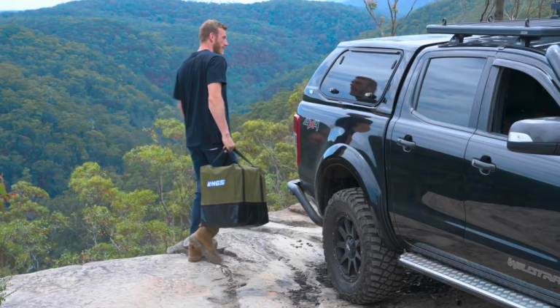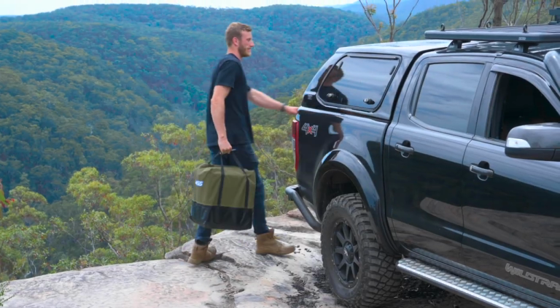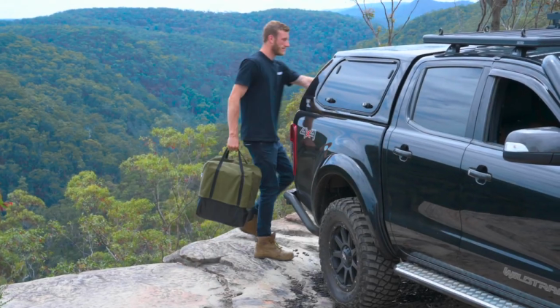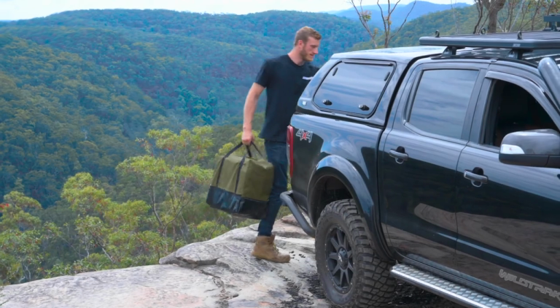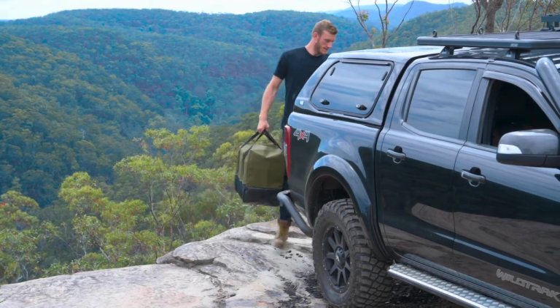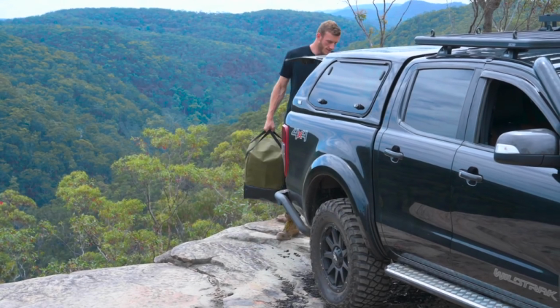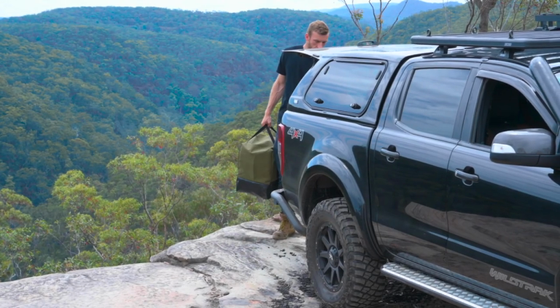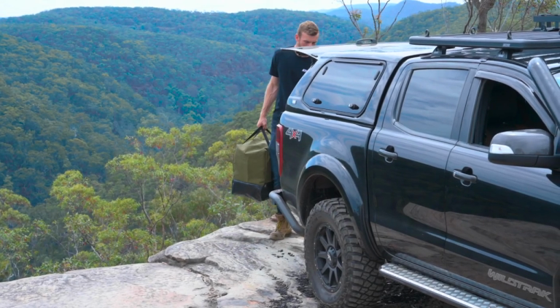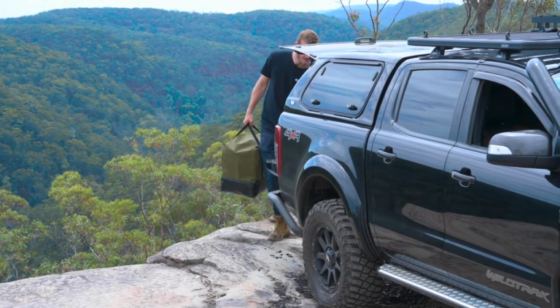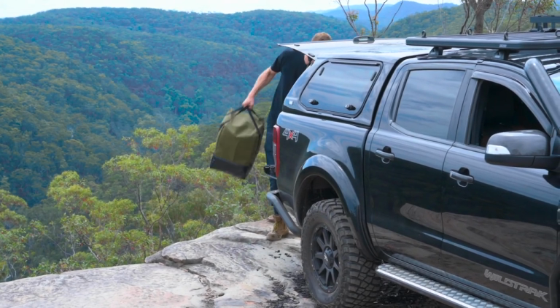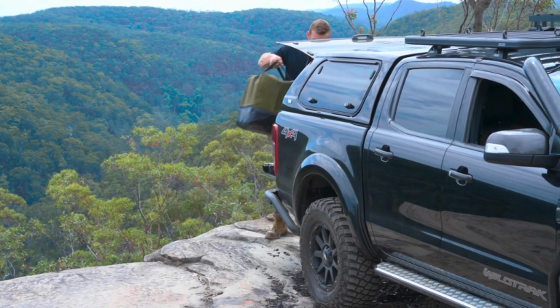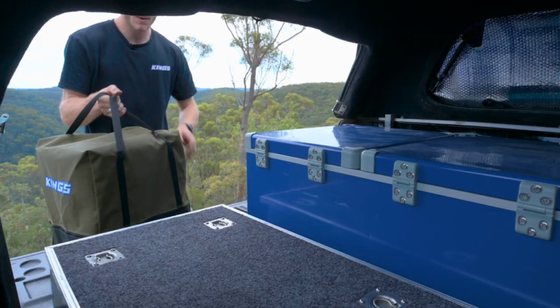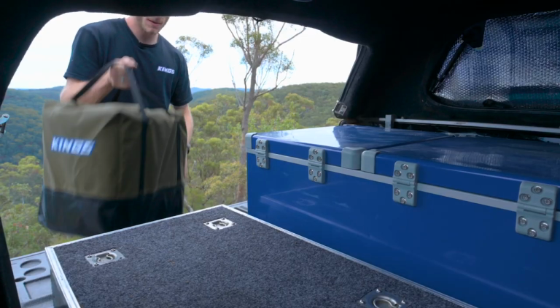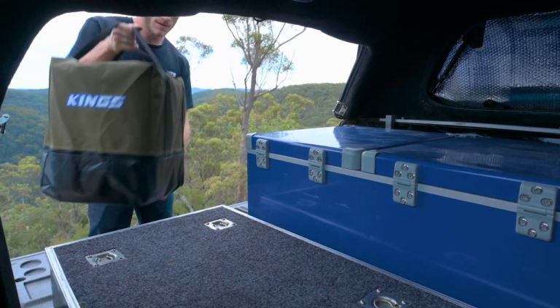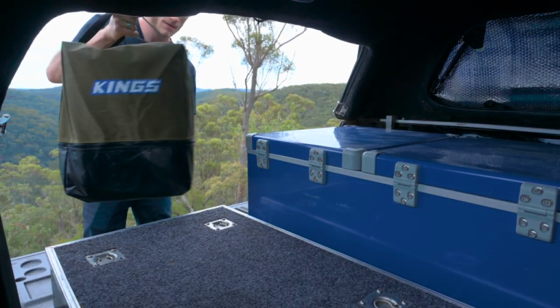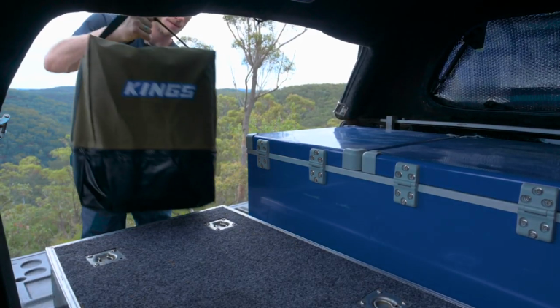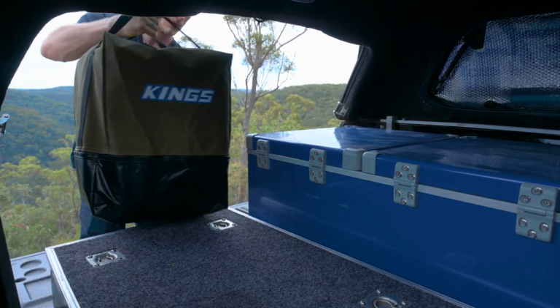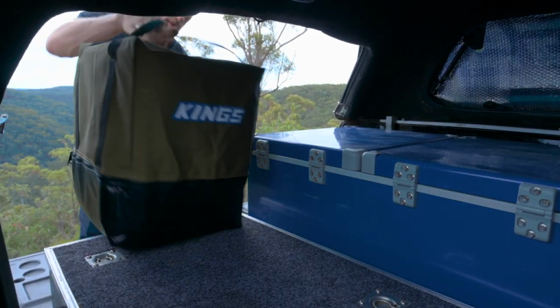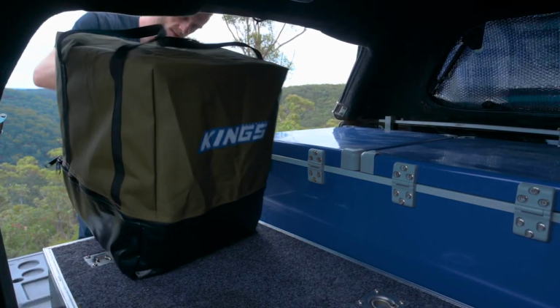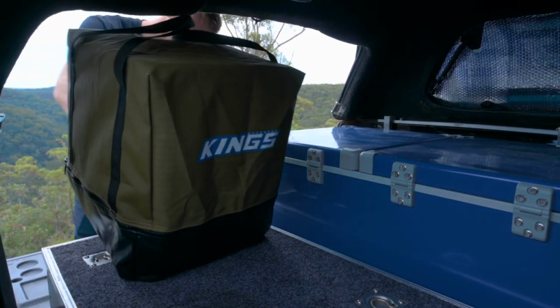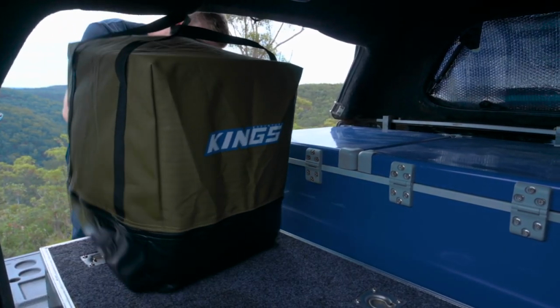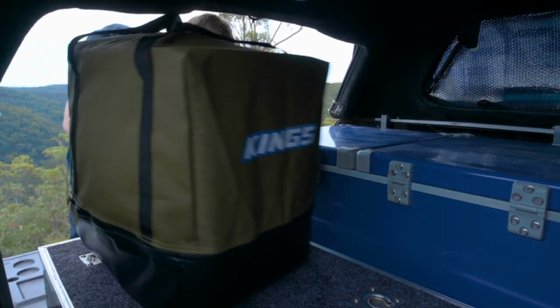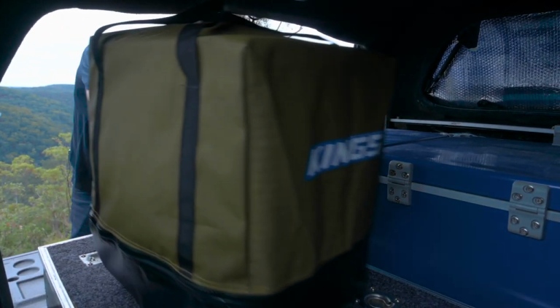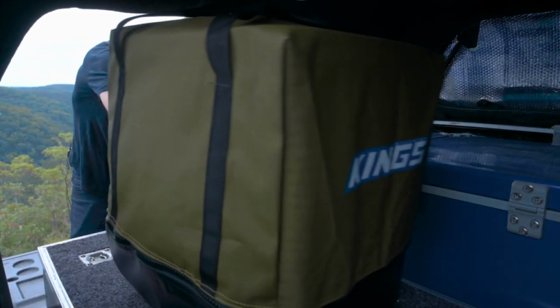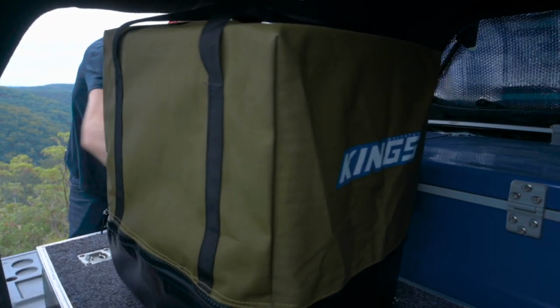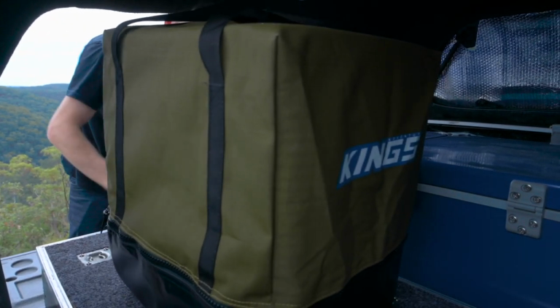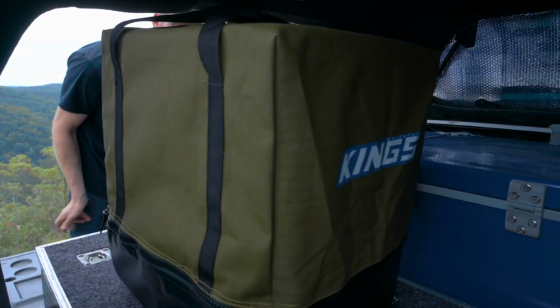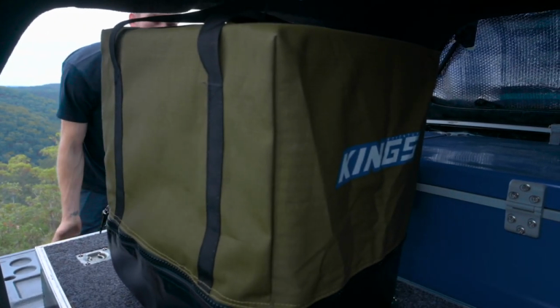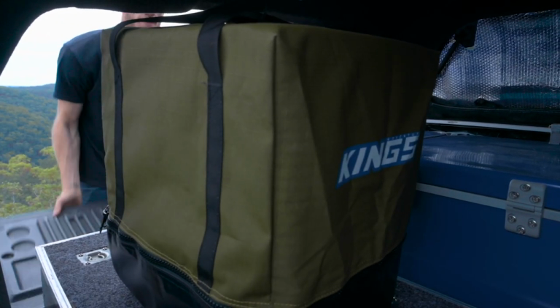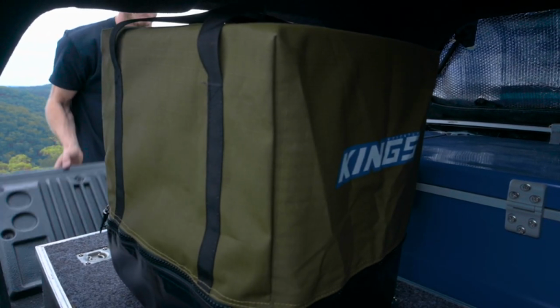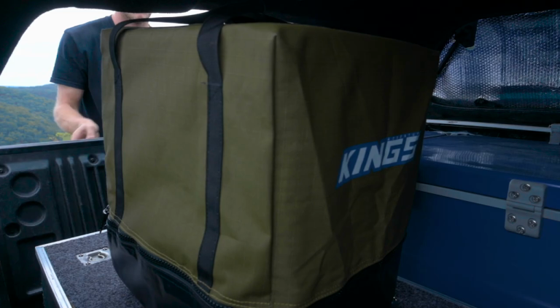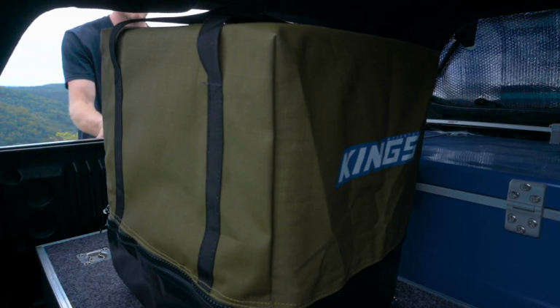With heavy-duty straps and an ultra-durable zipper, this toilet bag makes packing away your camping toilet so much easier.